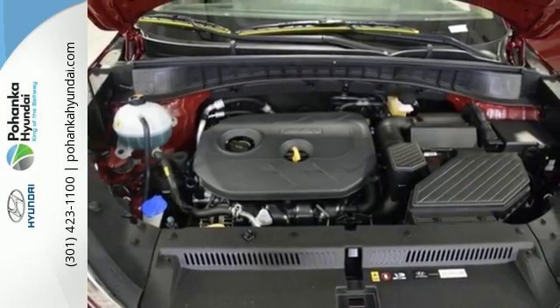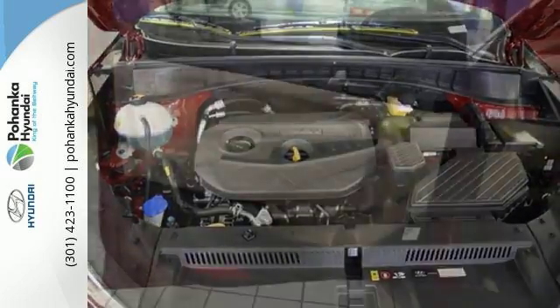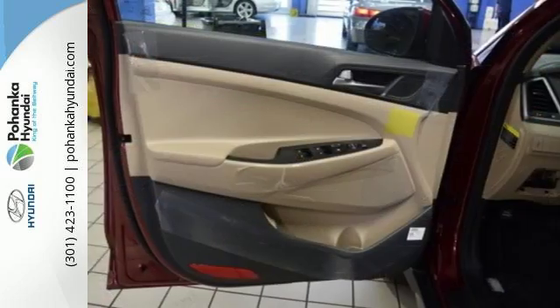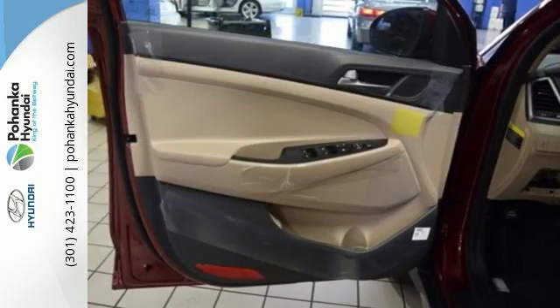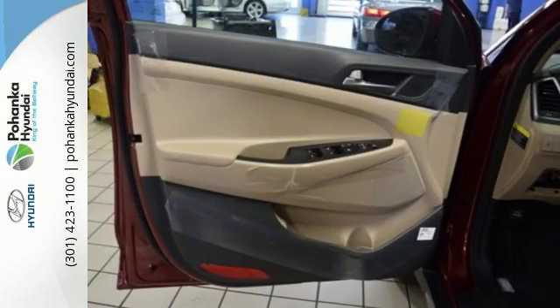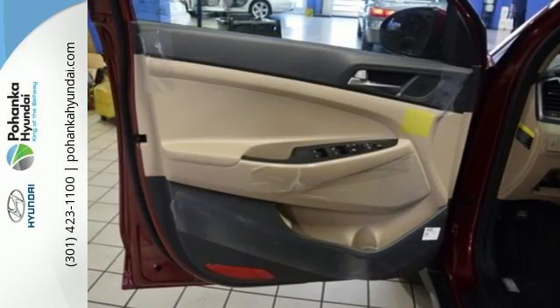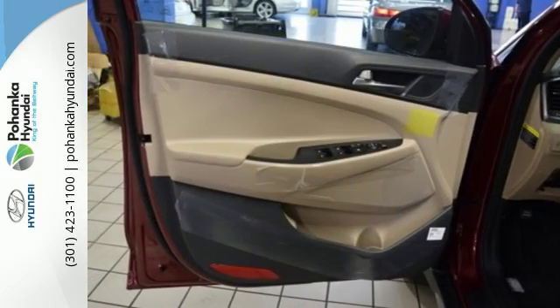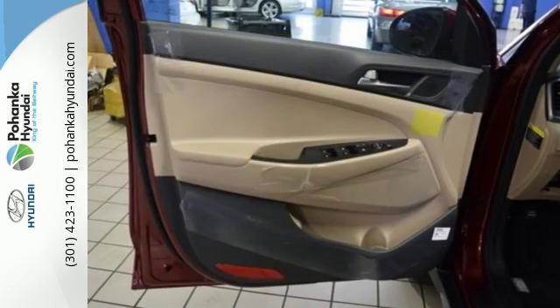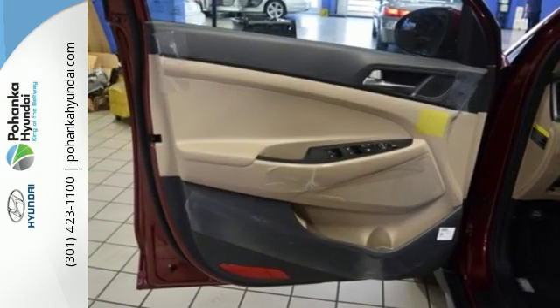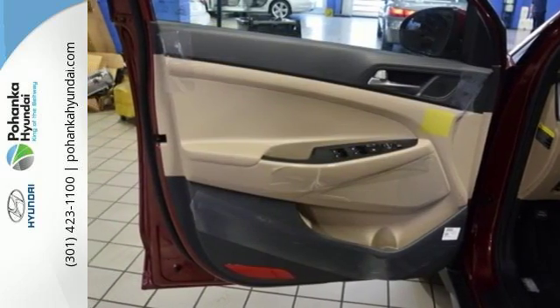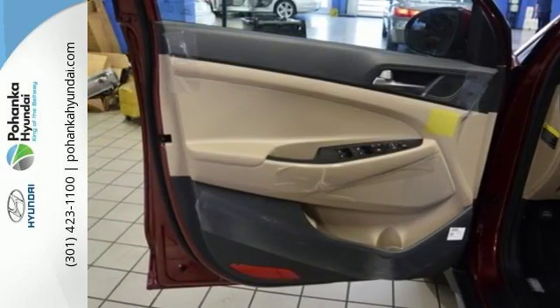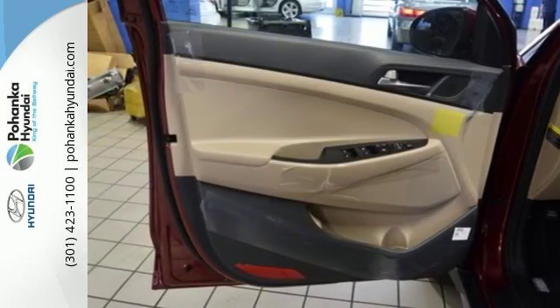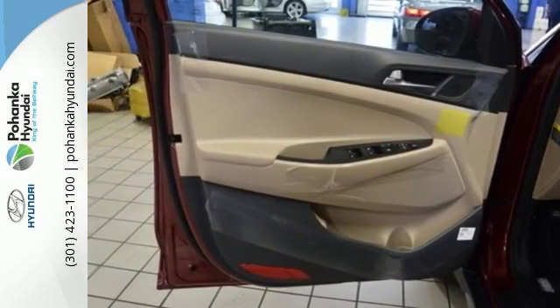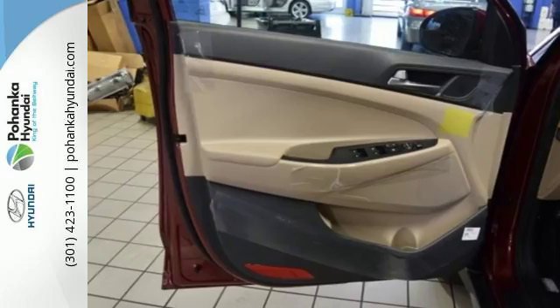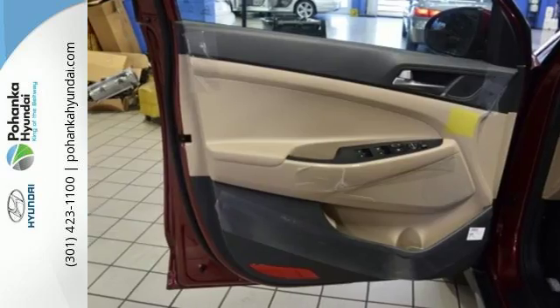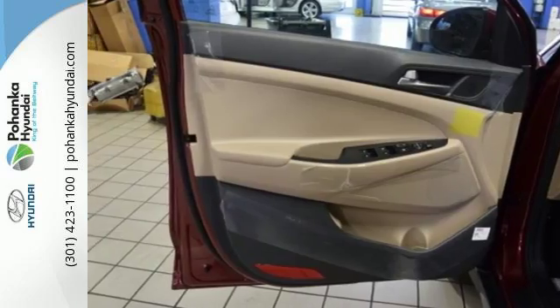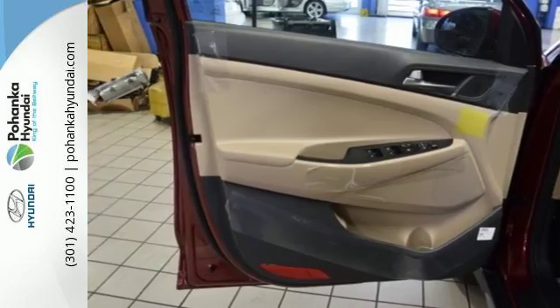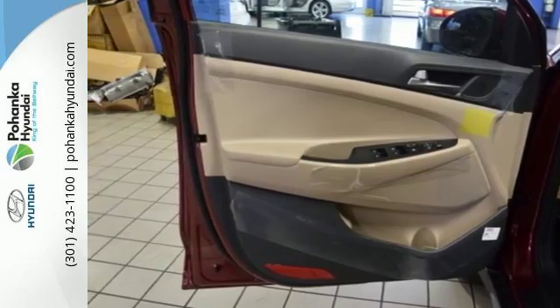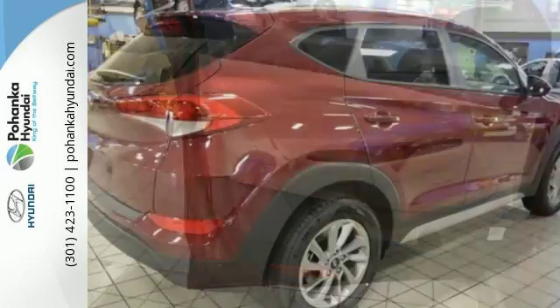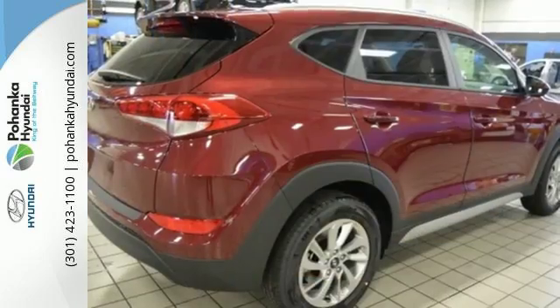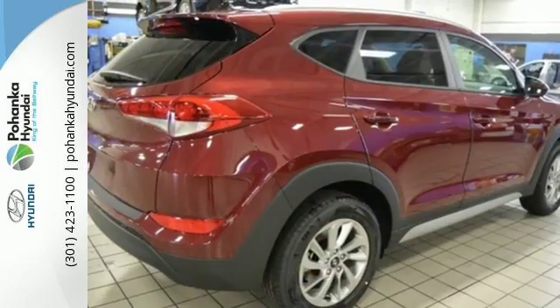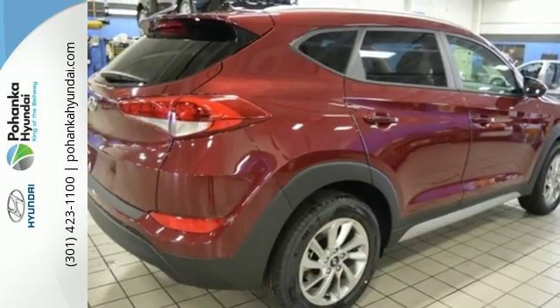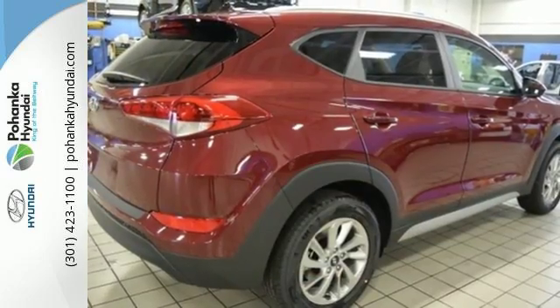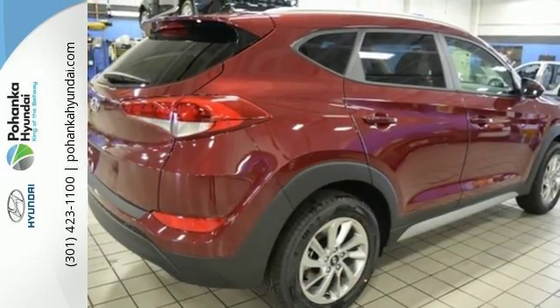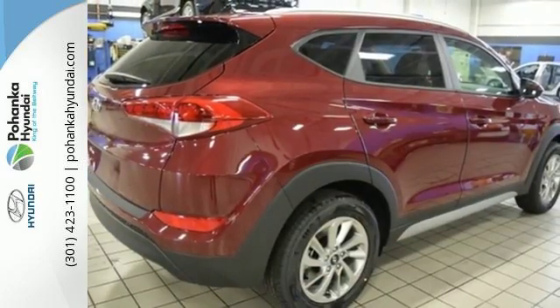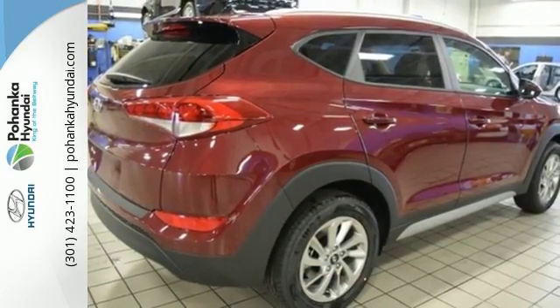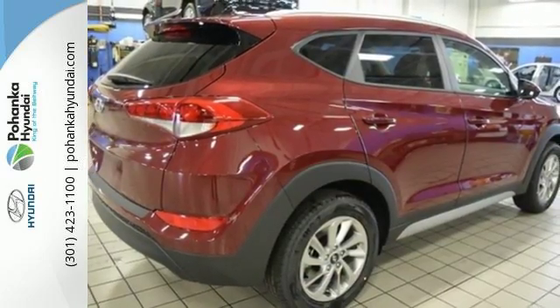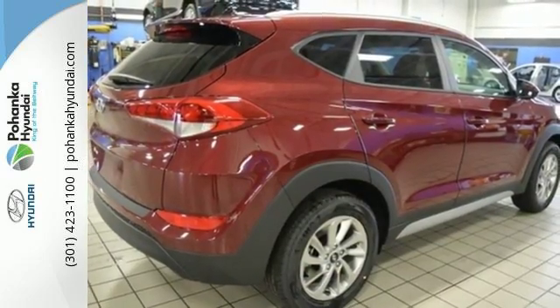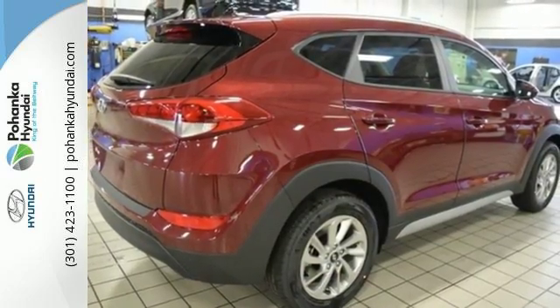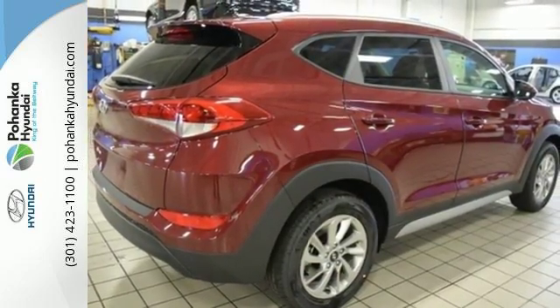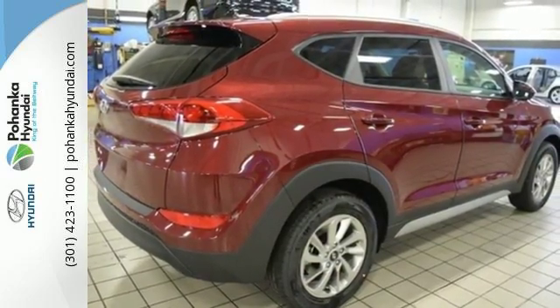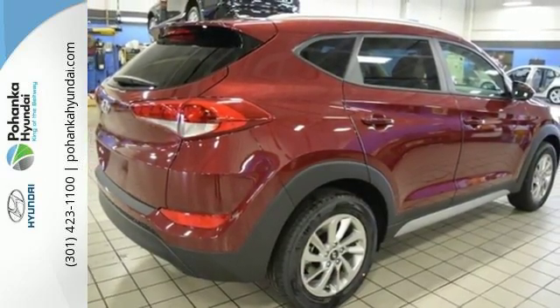It's also equipped with a rear view camera, hill start assist control and a rear spoiler. Take to the road in this impressive Tucson today.